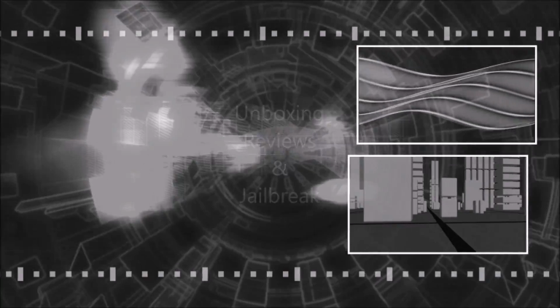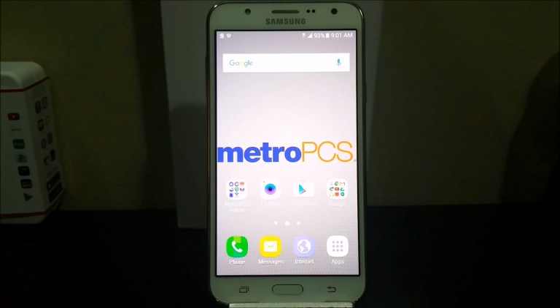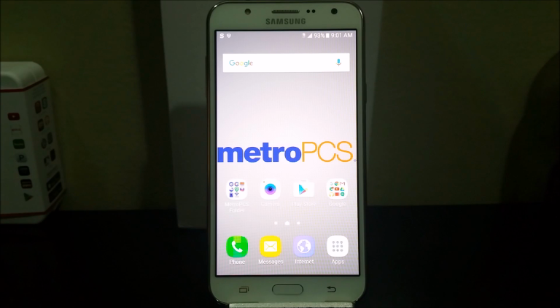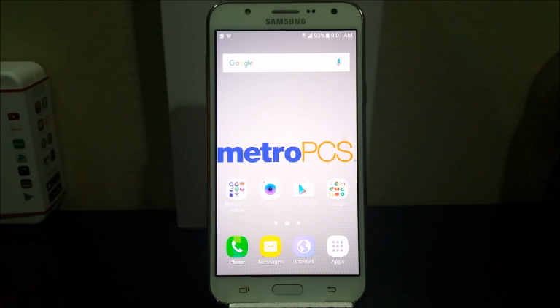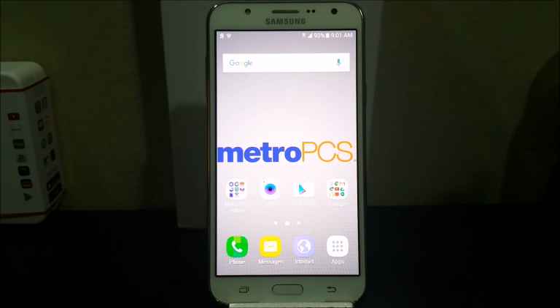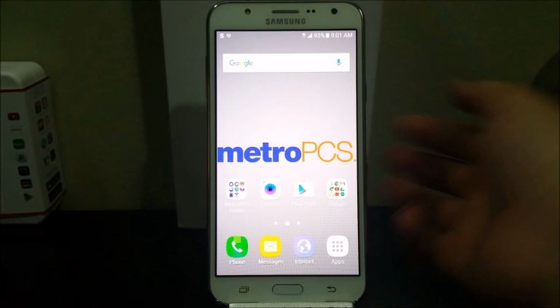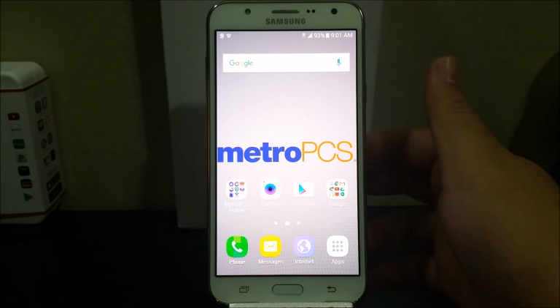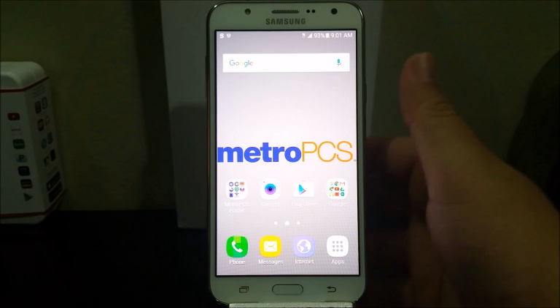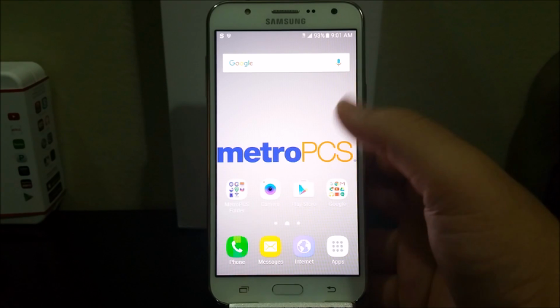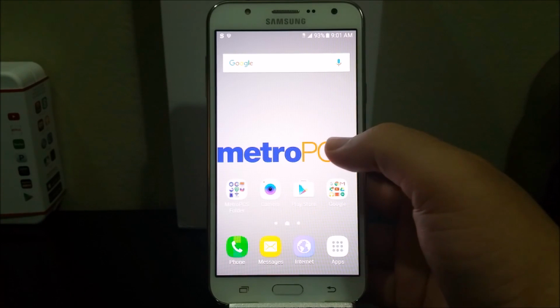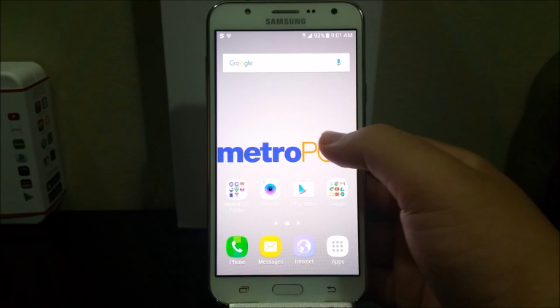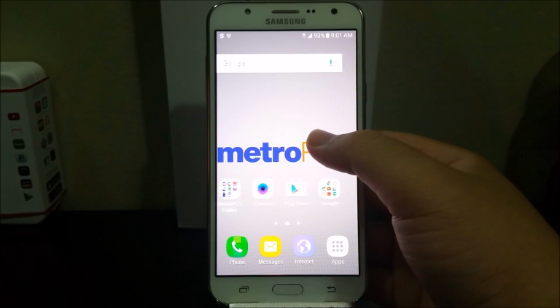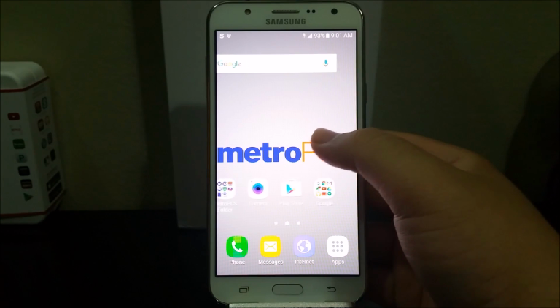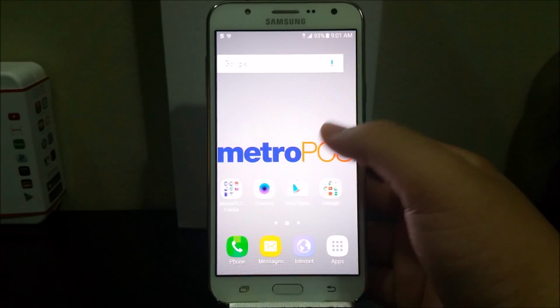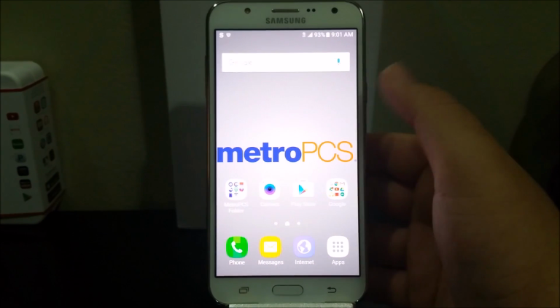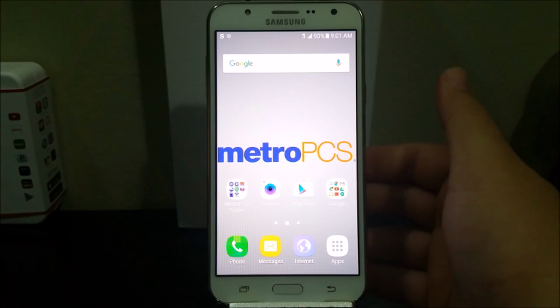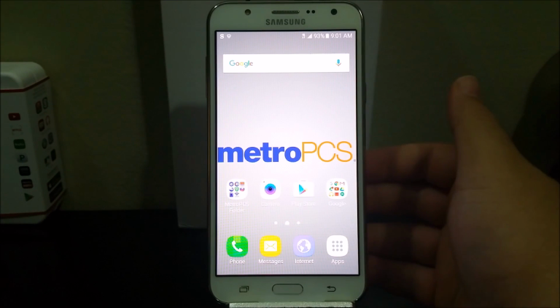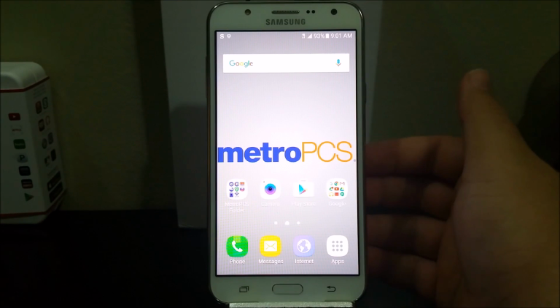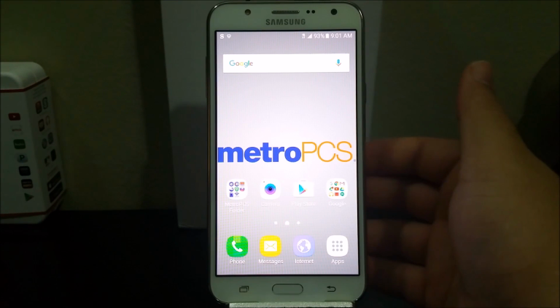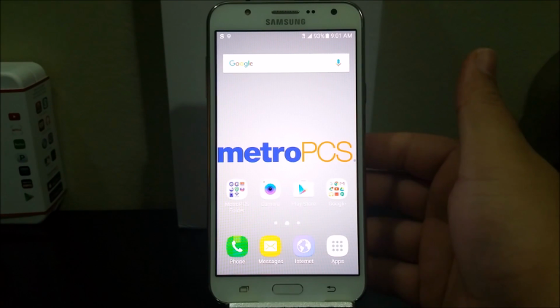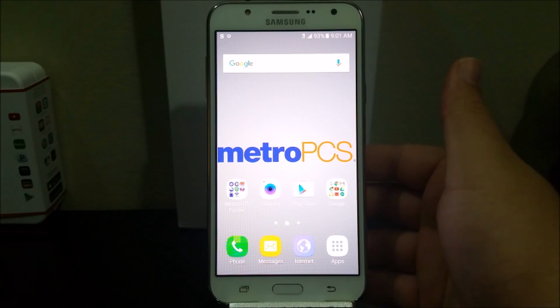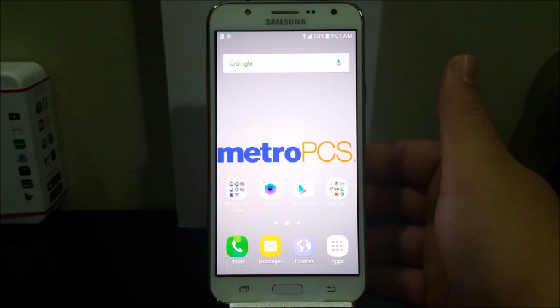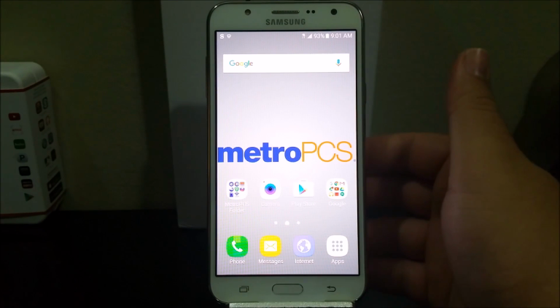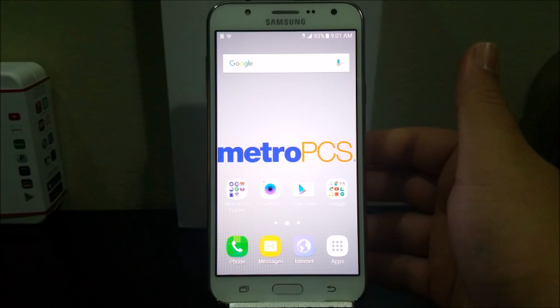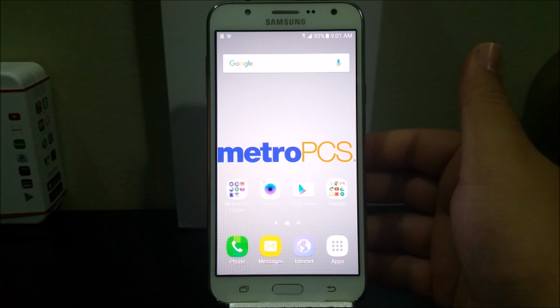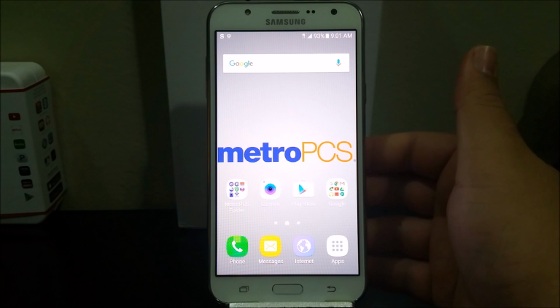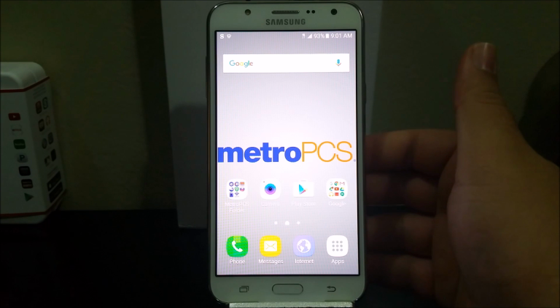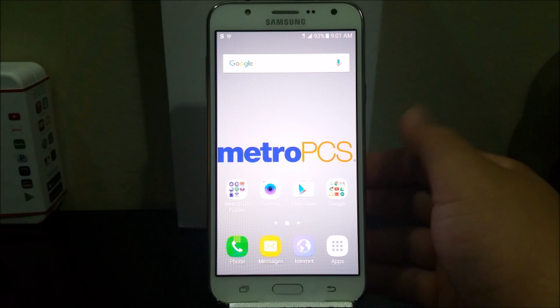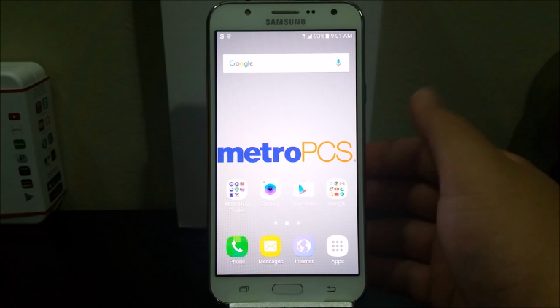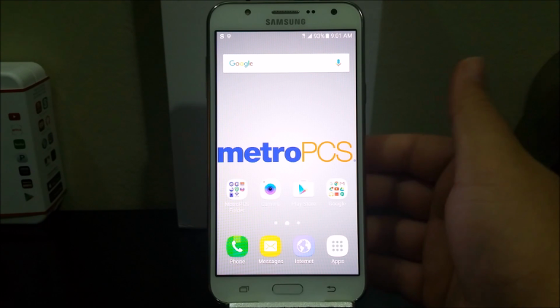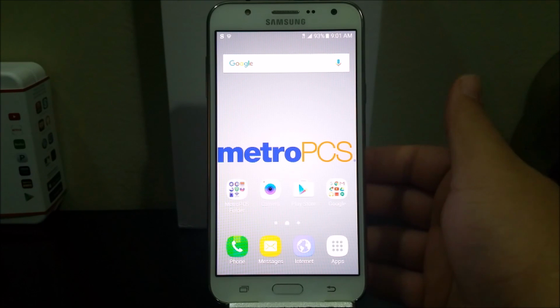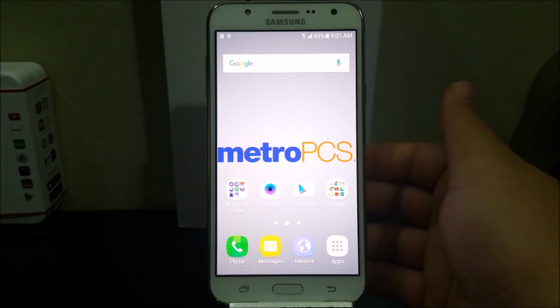Hi everyone, this is the Samsung Galaxy J7 from MetroPCS and today I'm going to be showing you how to do a hard reset.